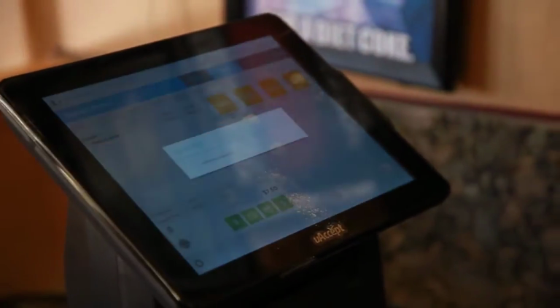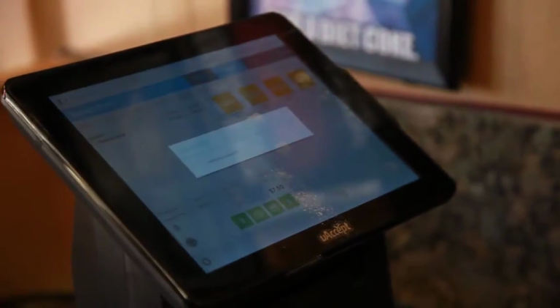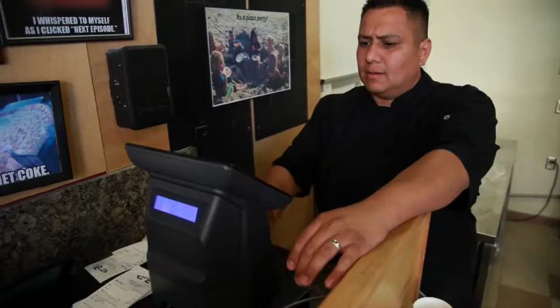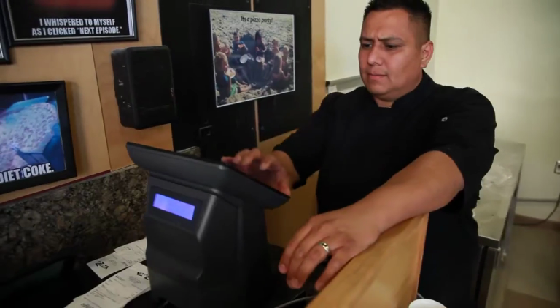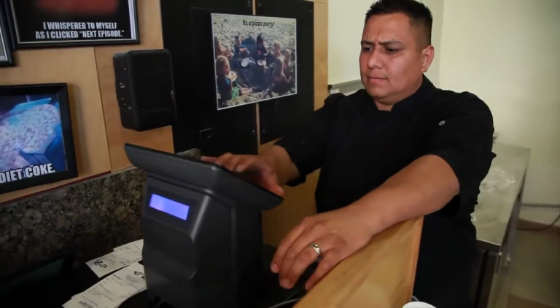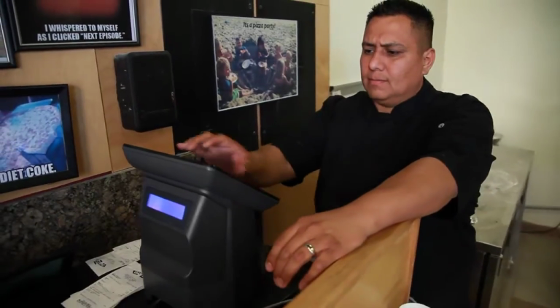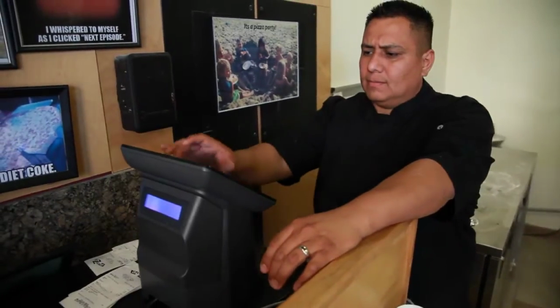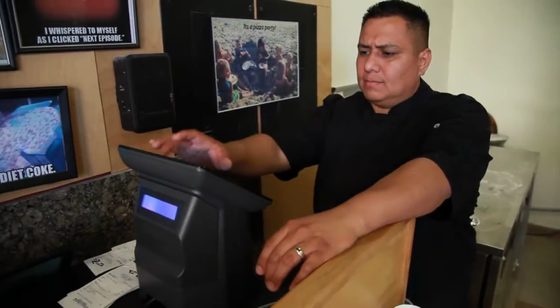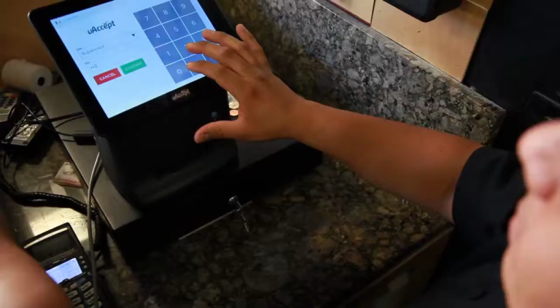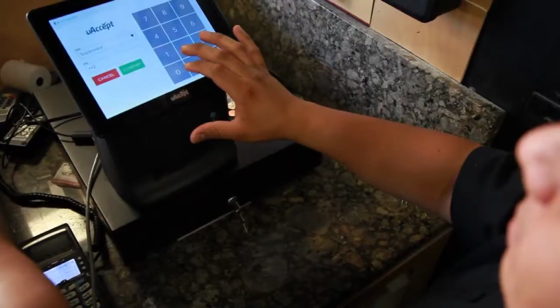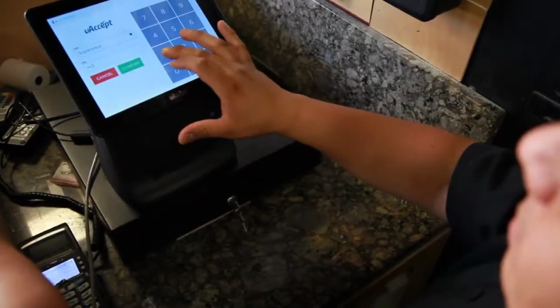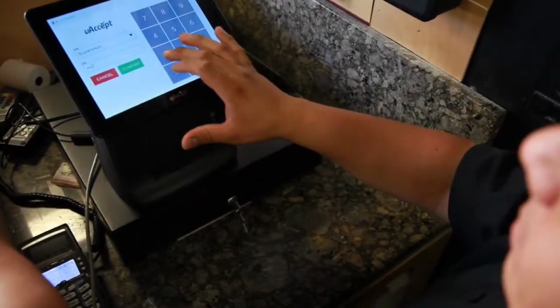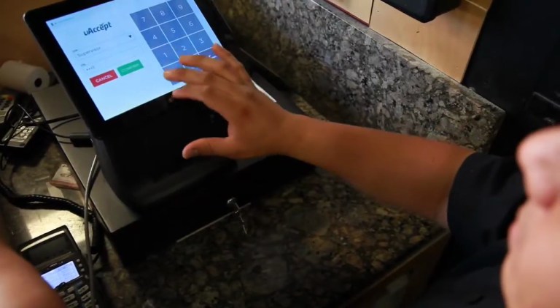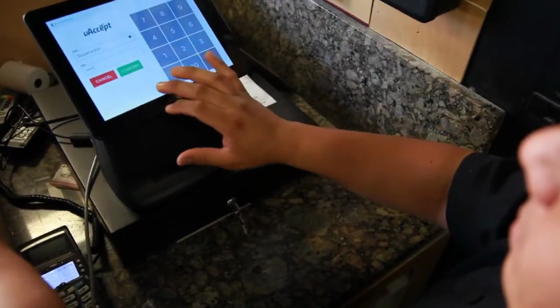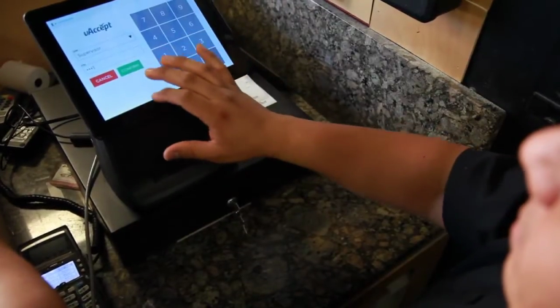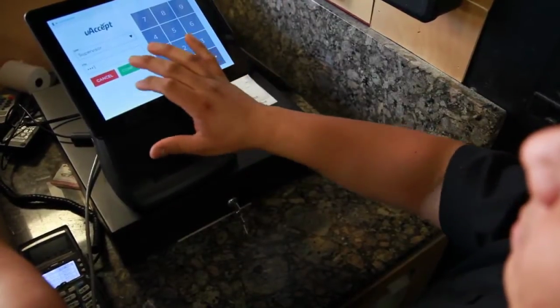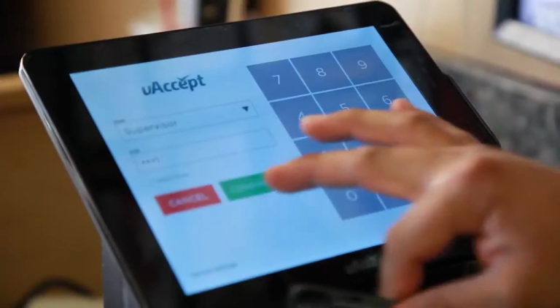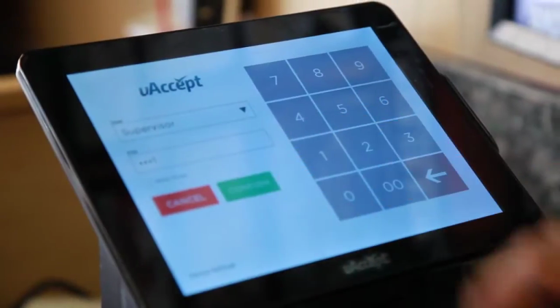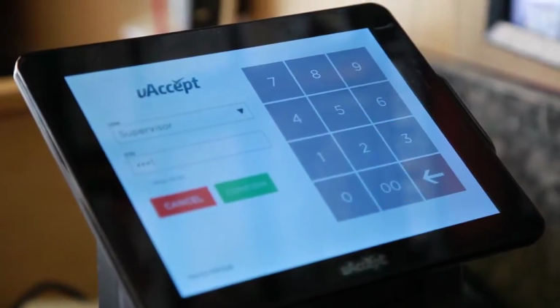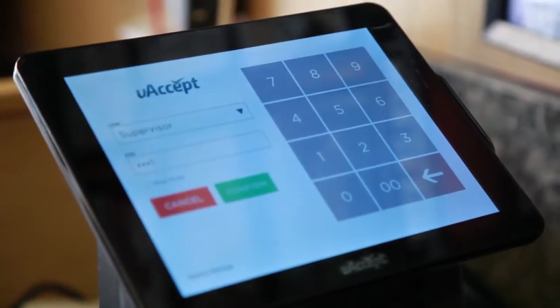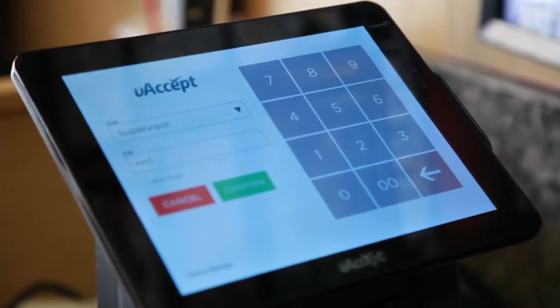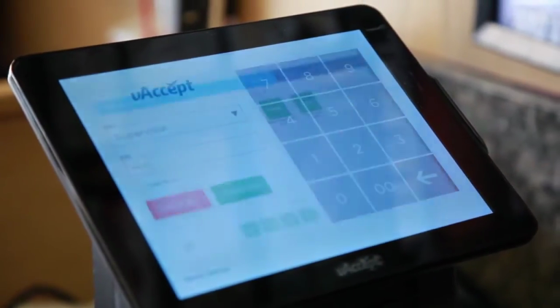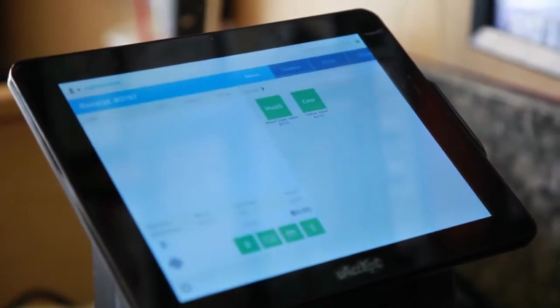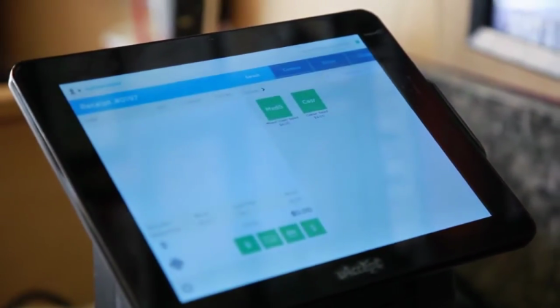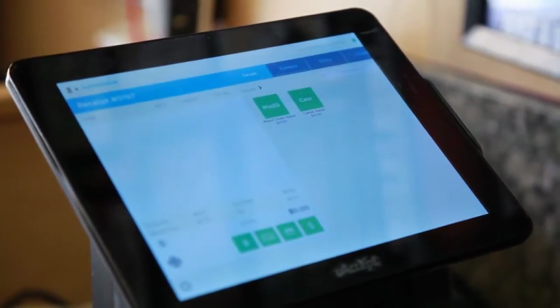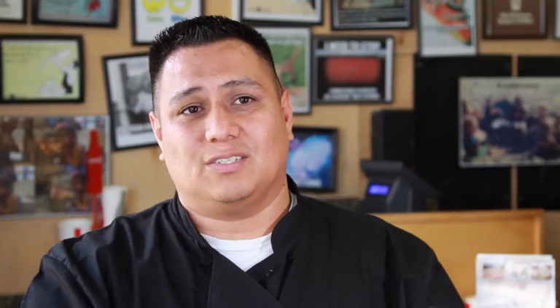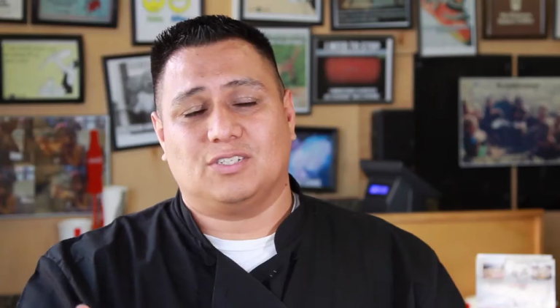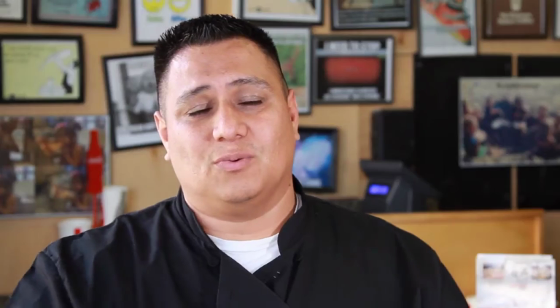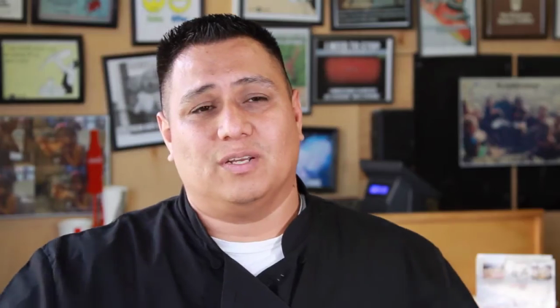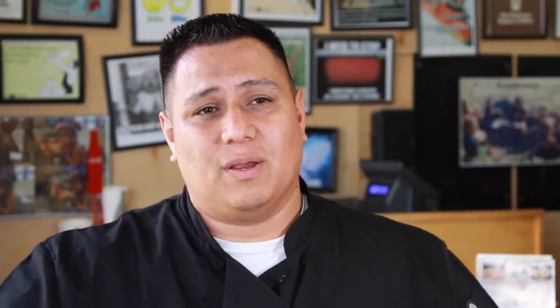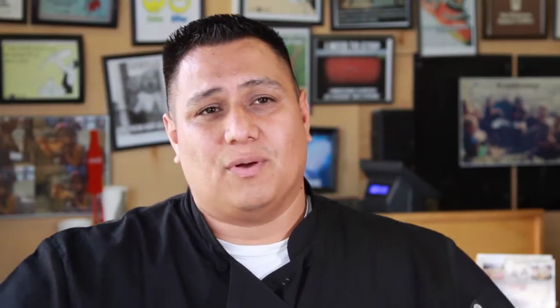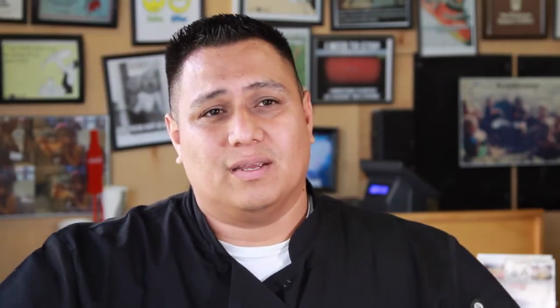With the push of a button you get the total sales for the day, for the month, for the year — and it's just a really great product.